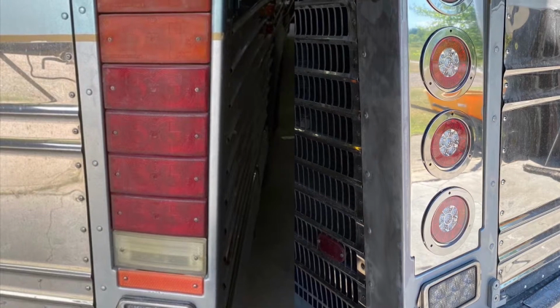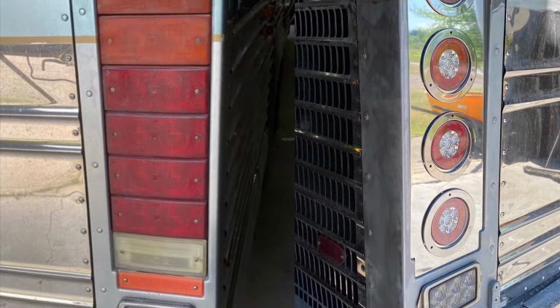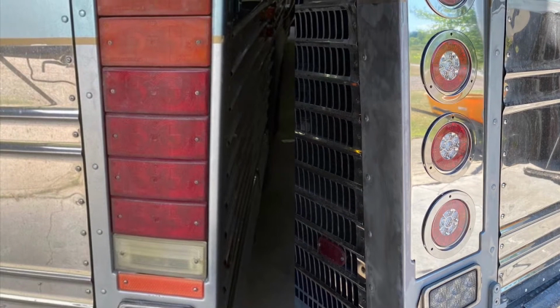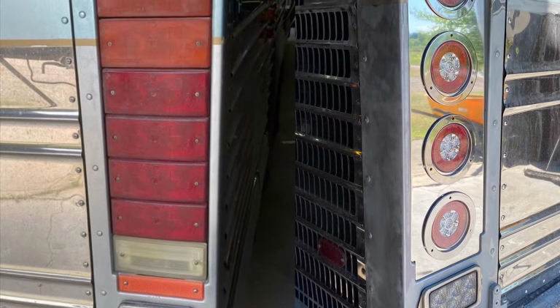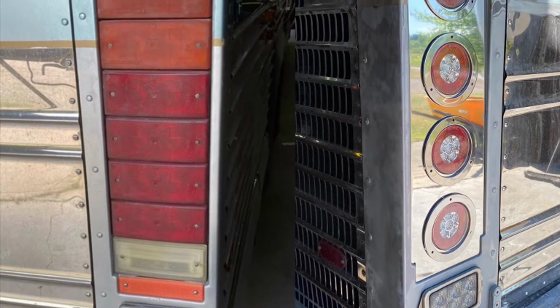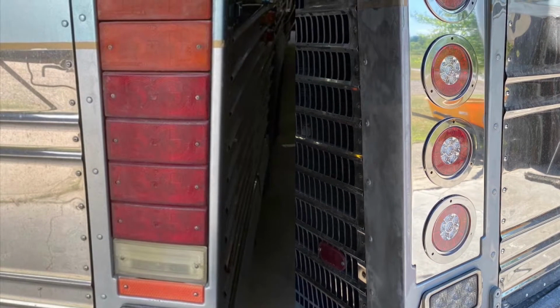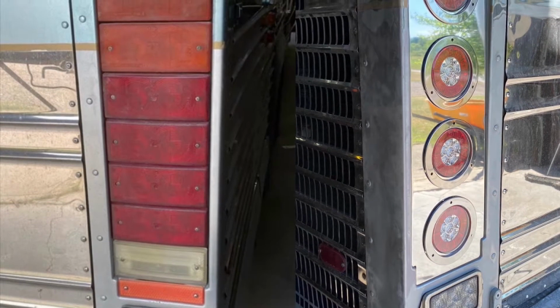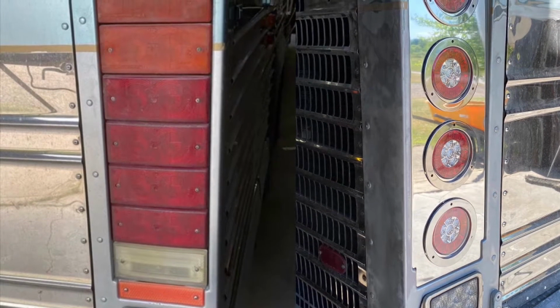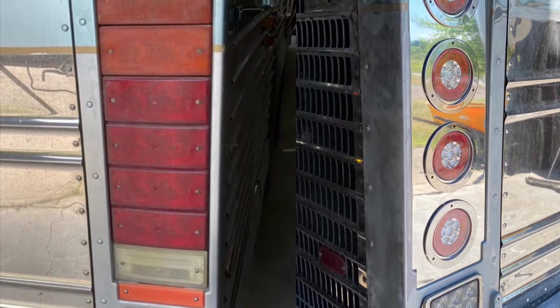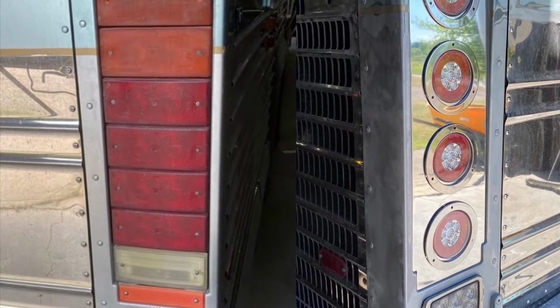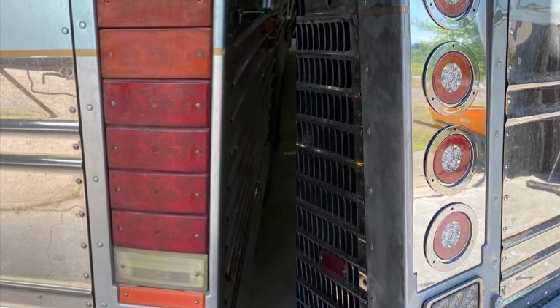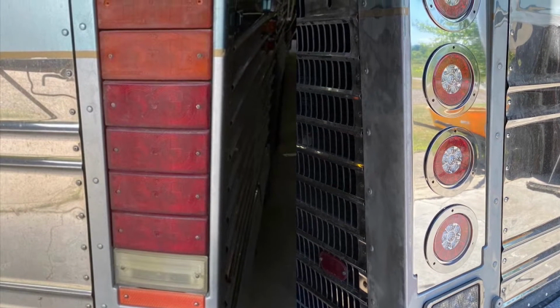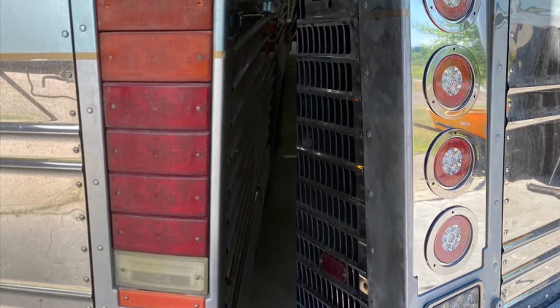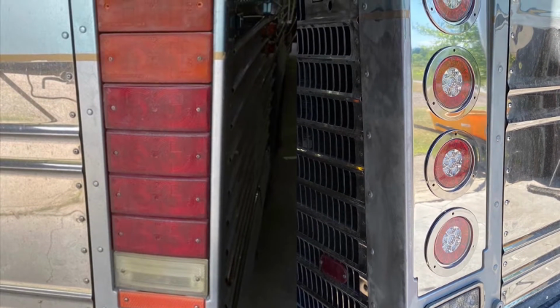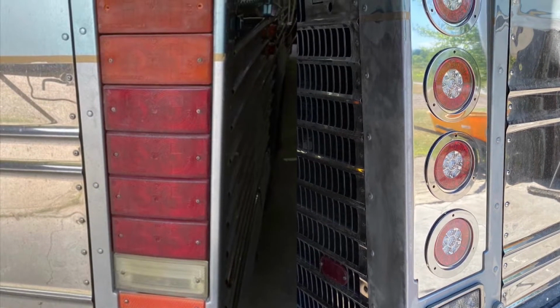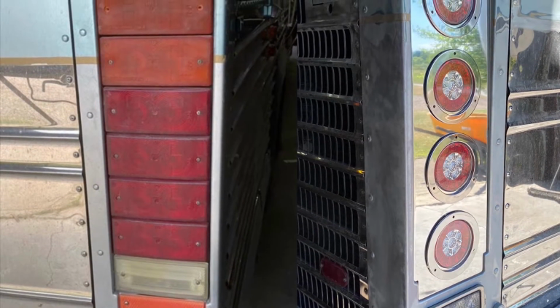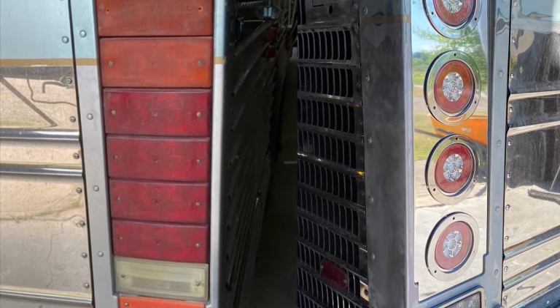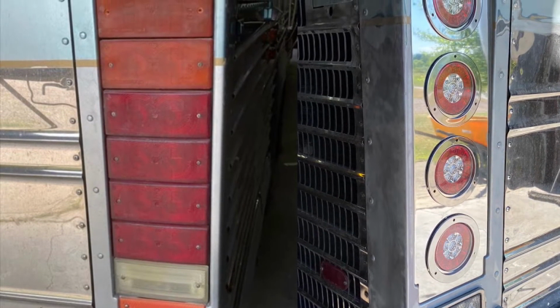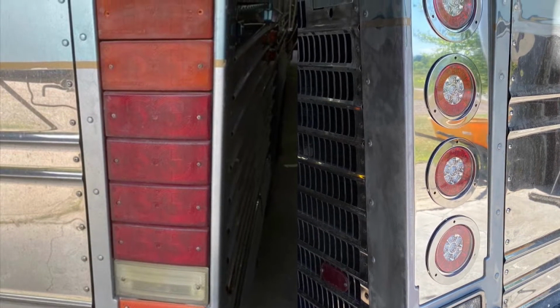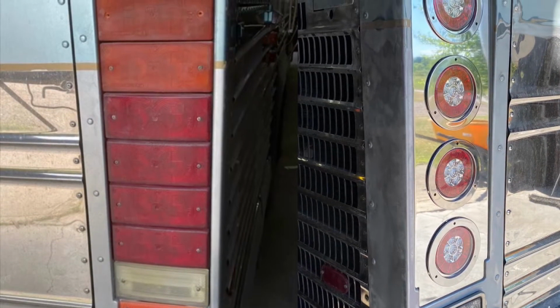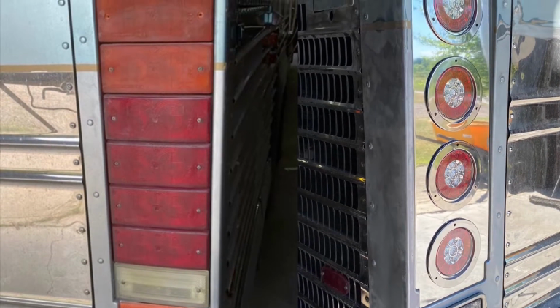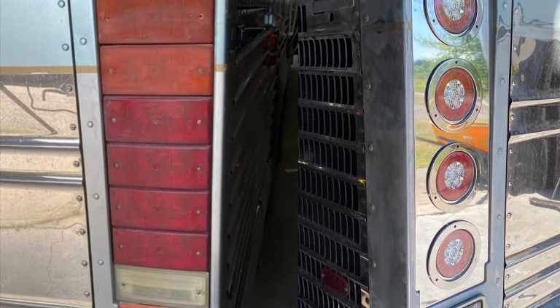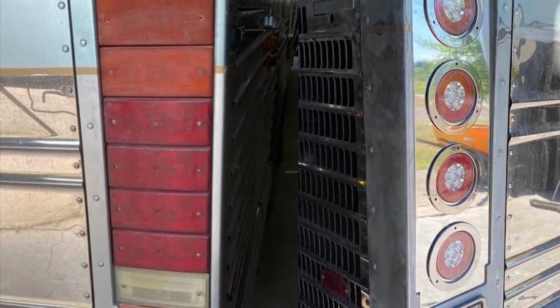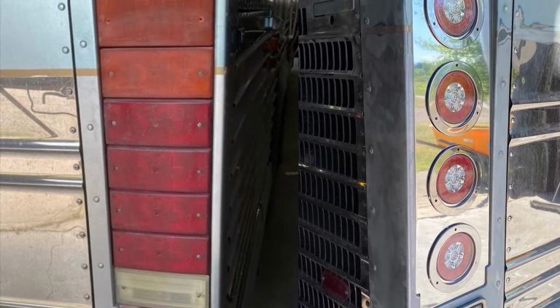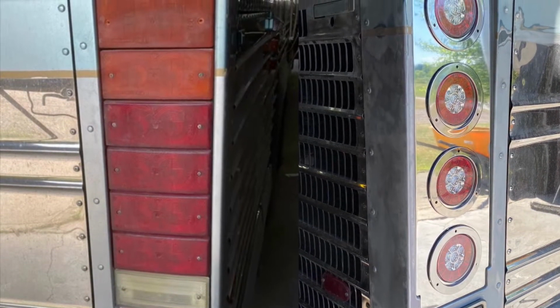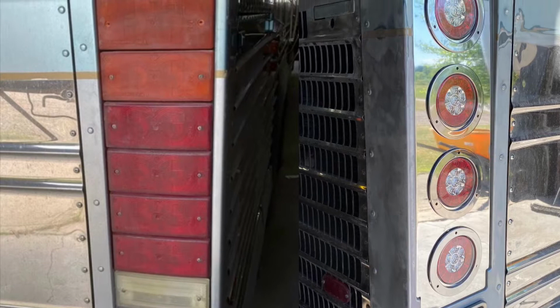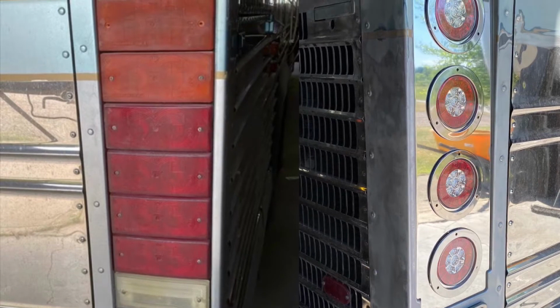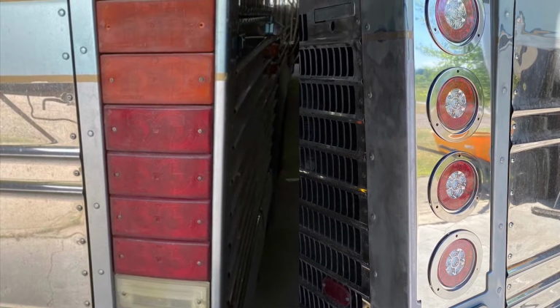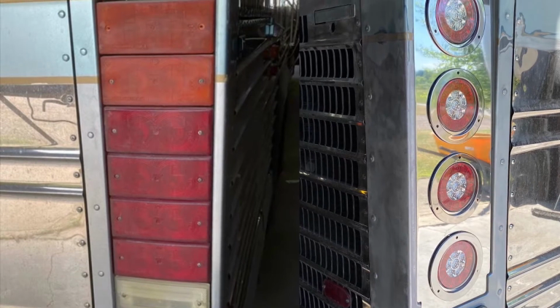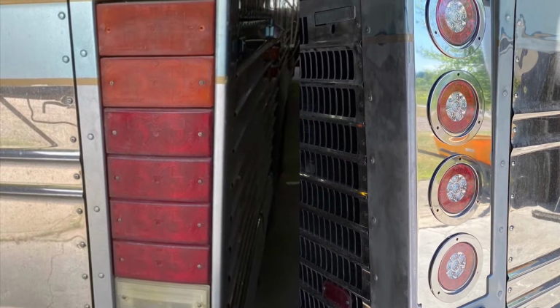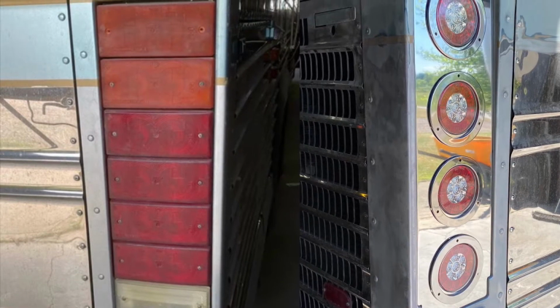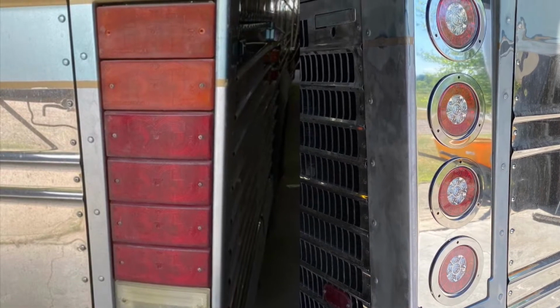Hey everybody, Crafty B coming at you. This is the taillight conversion I did on our 96XL Prevost.